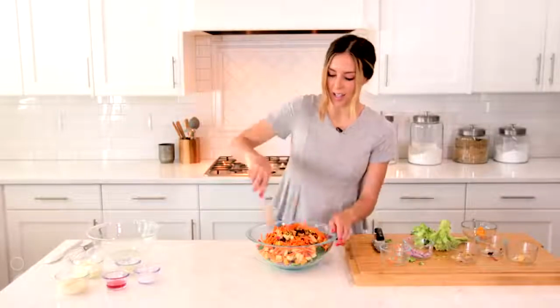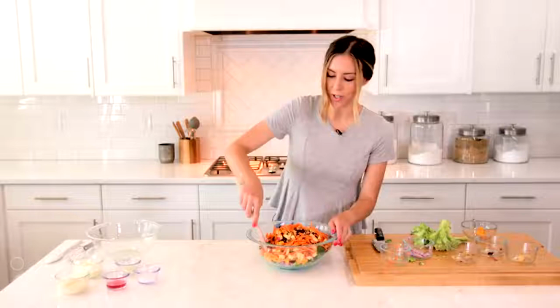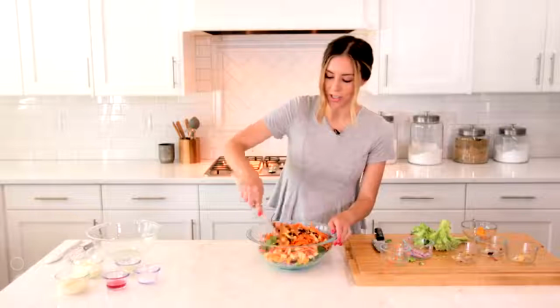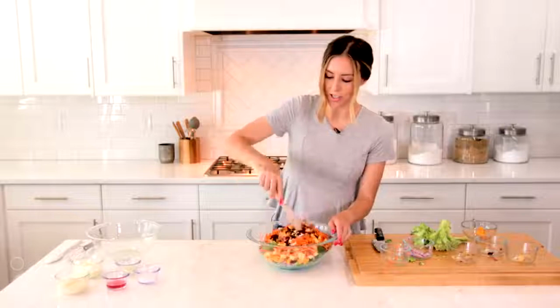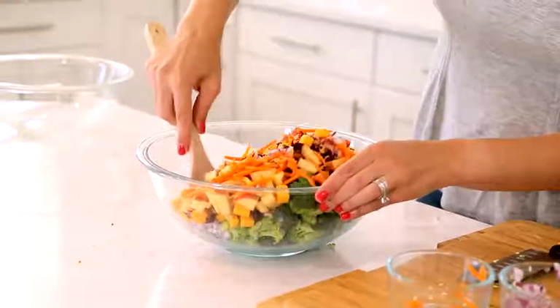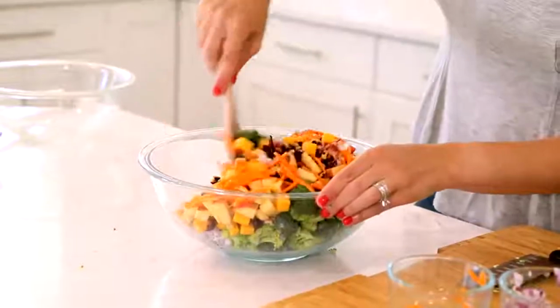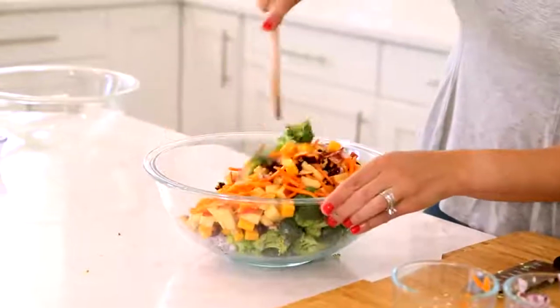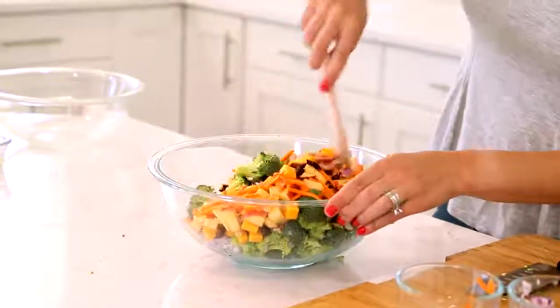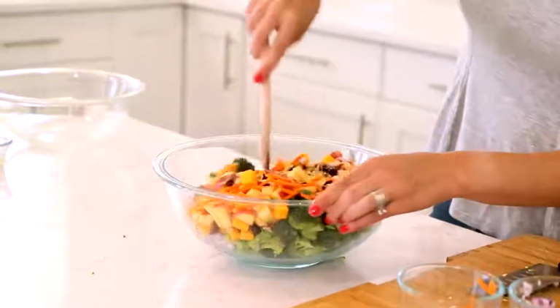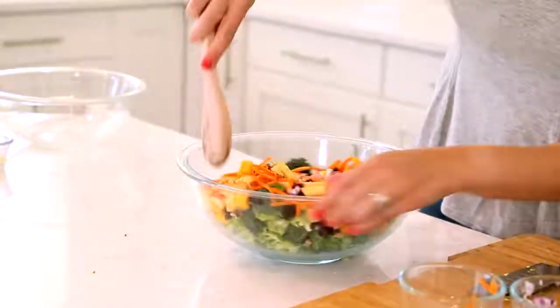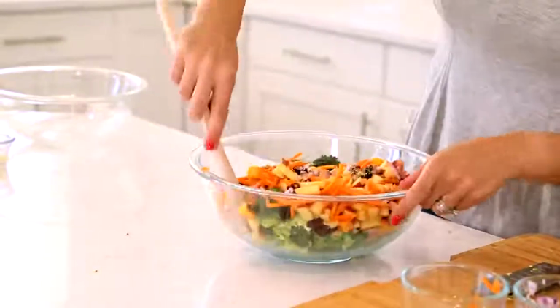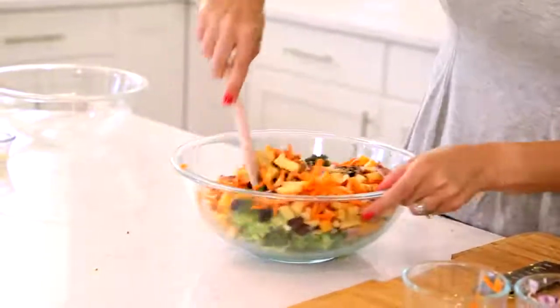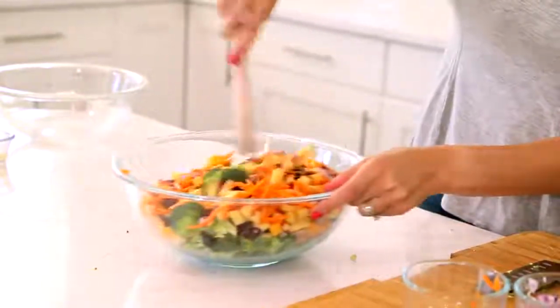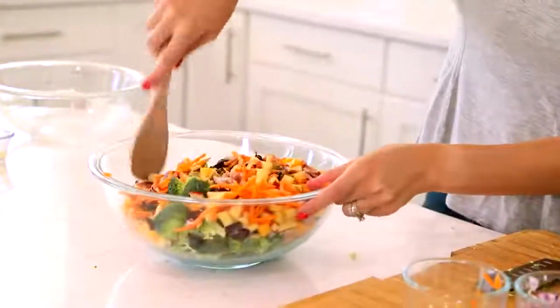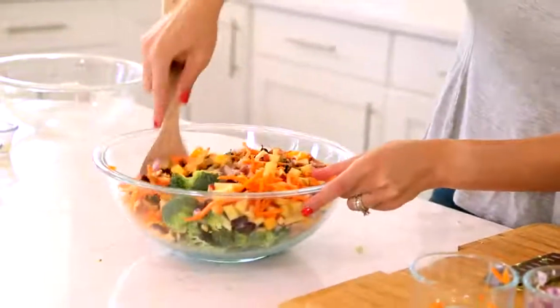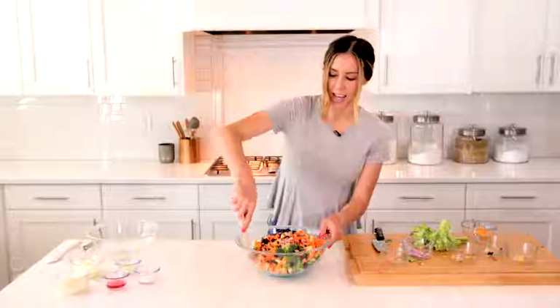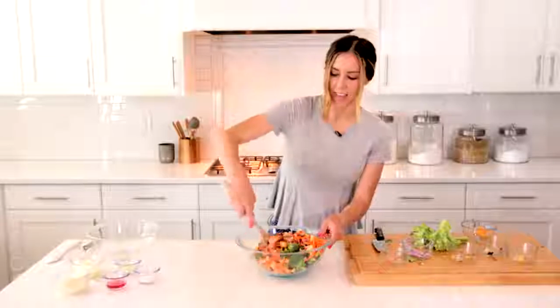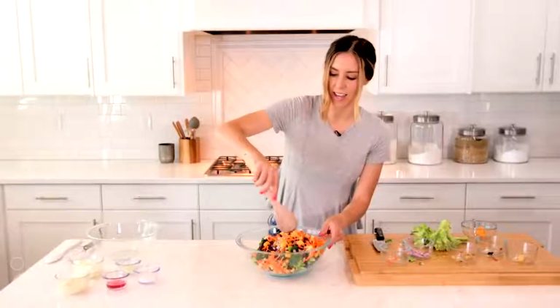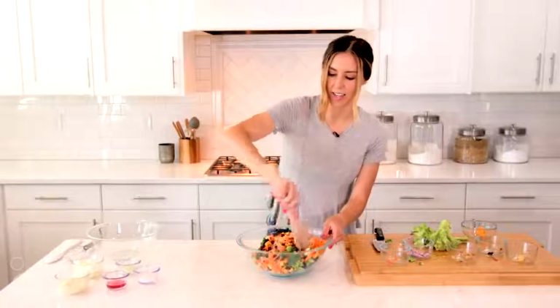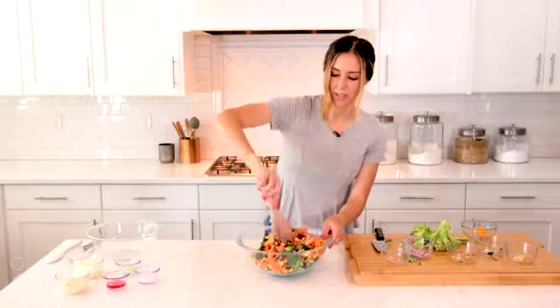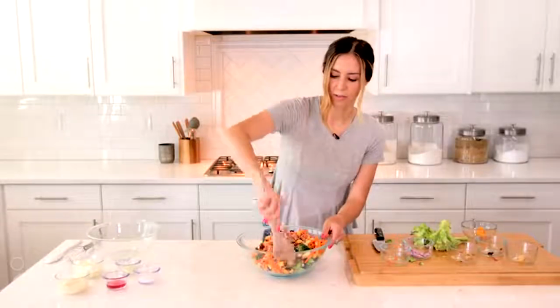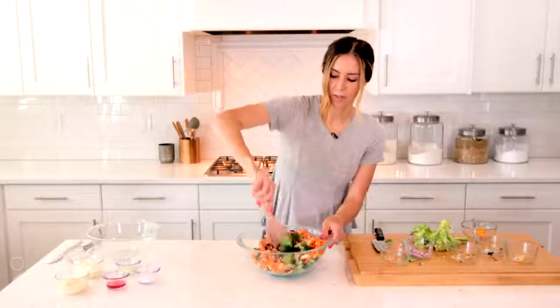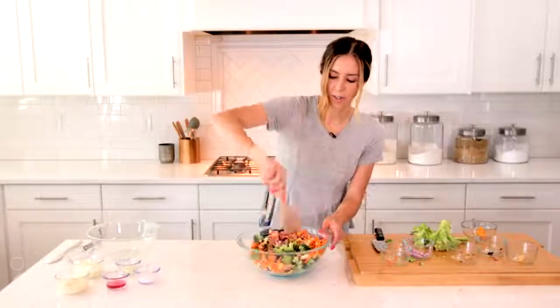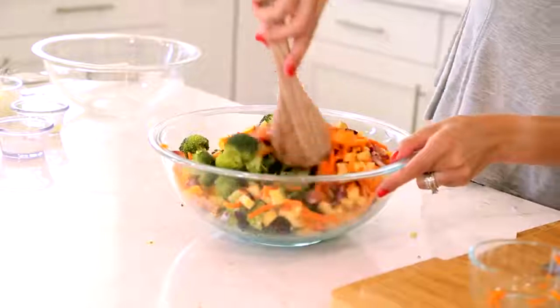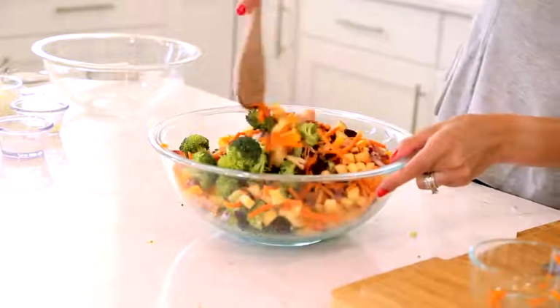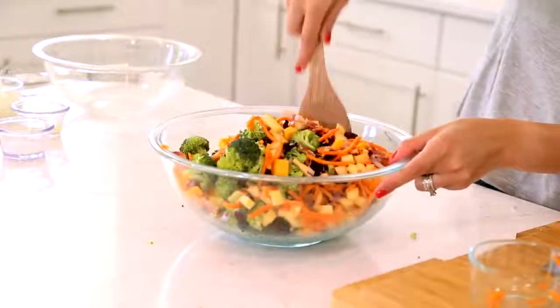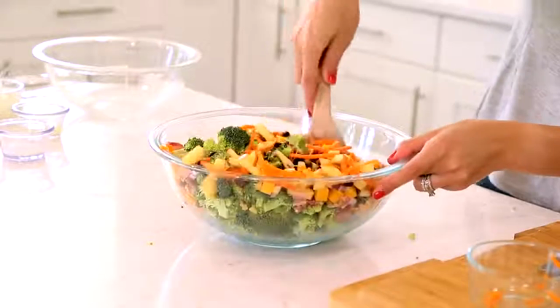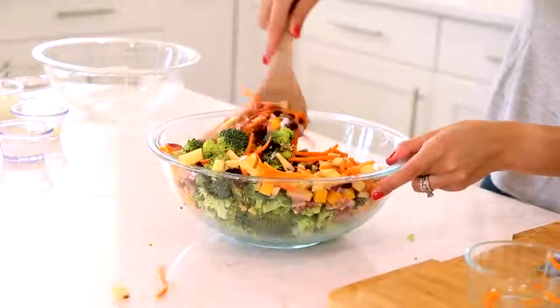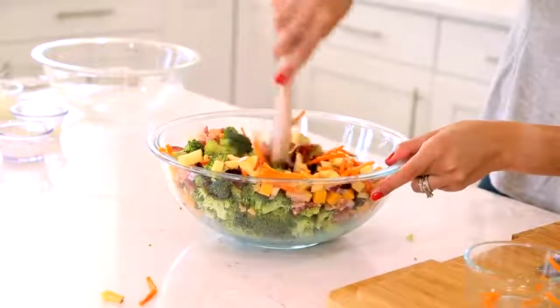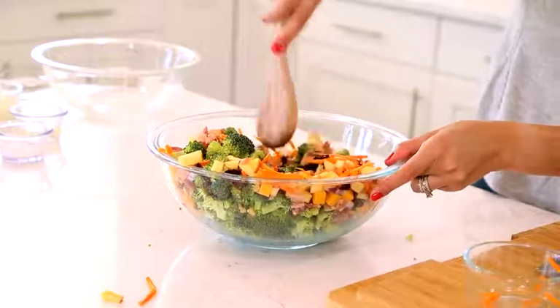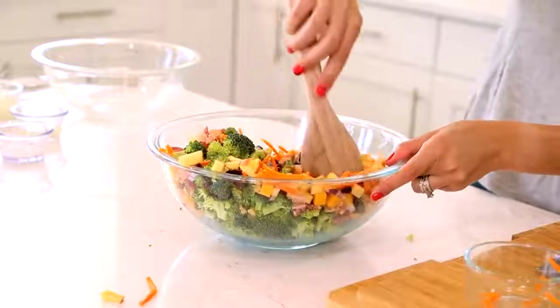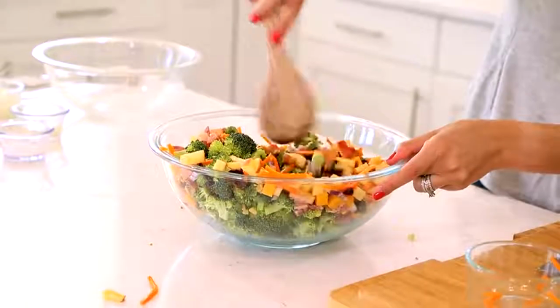So this makes up the salad. We're going to toss it together a little bit to mix it around, and then we're going to whisk together a really simple dressing.